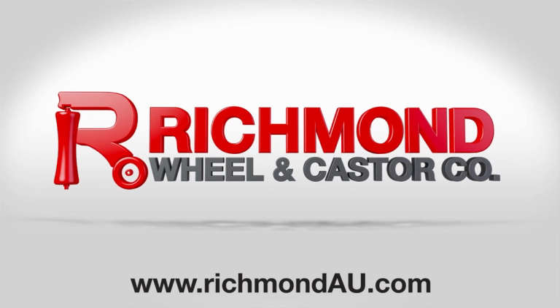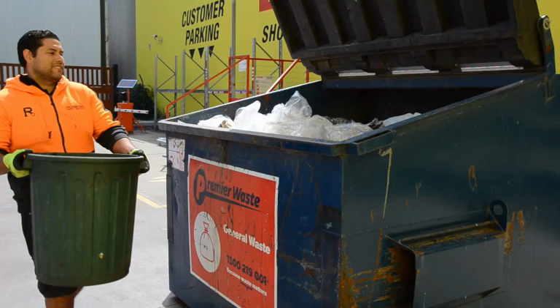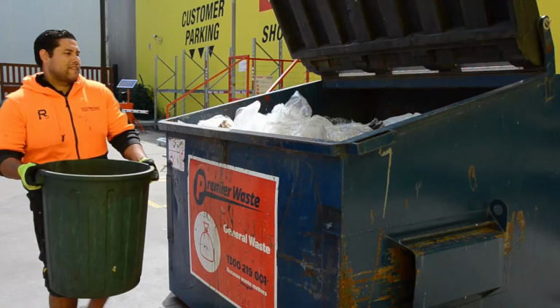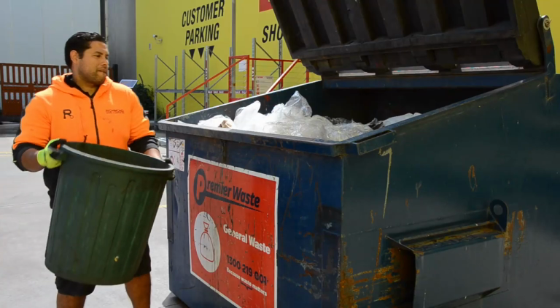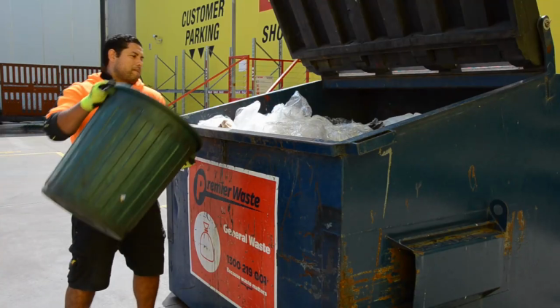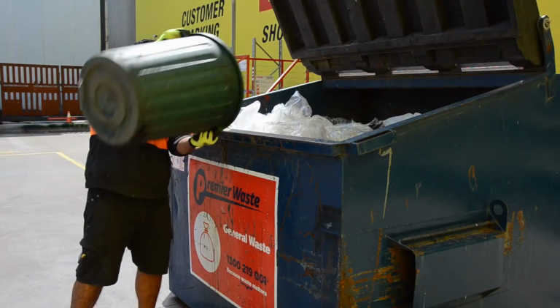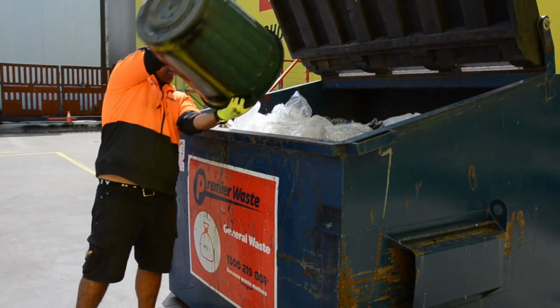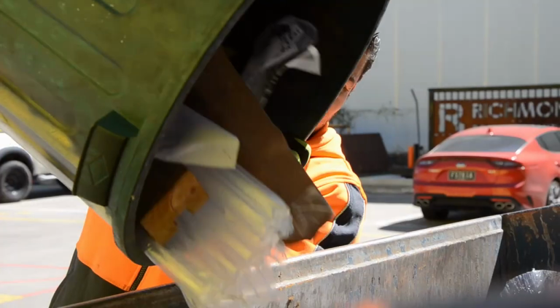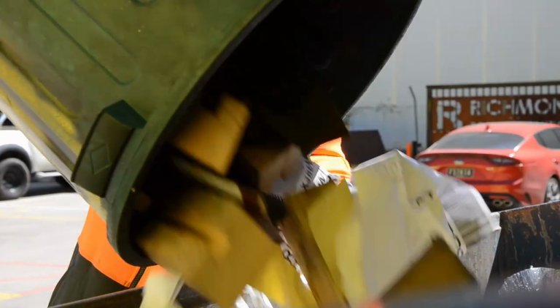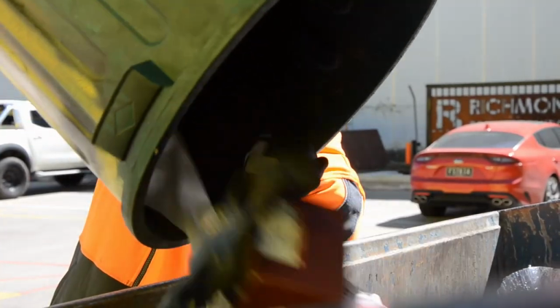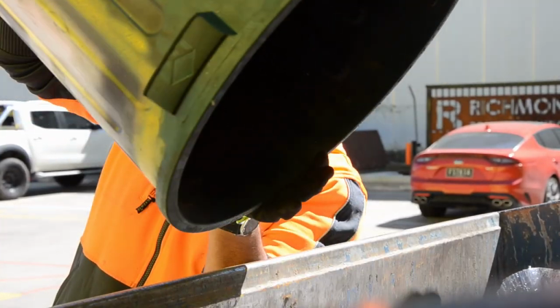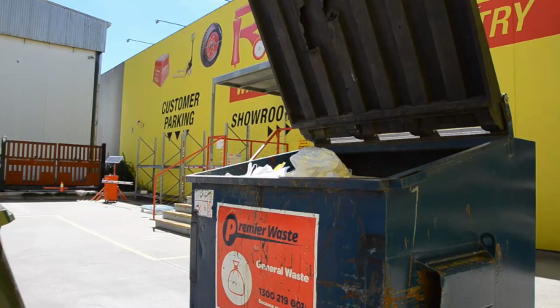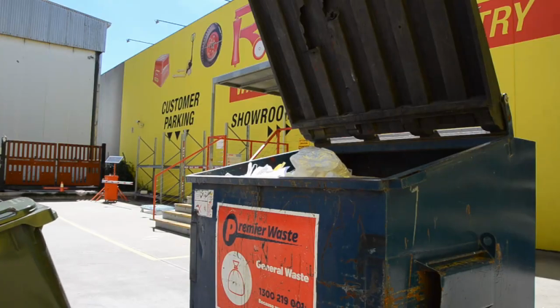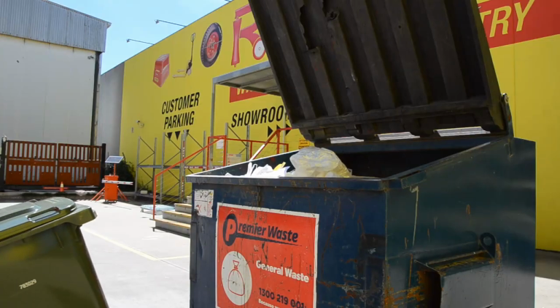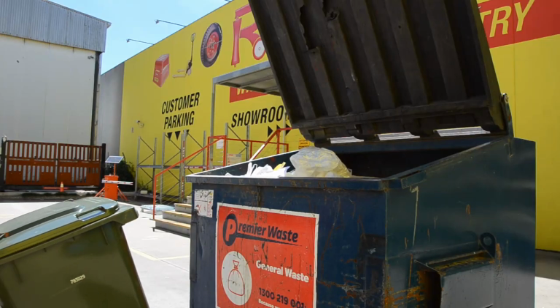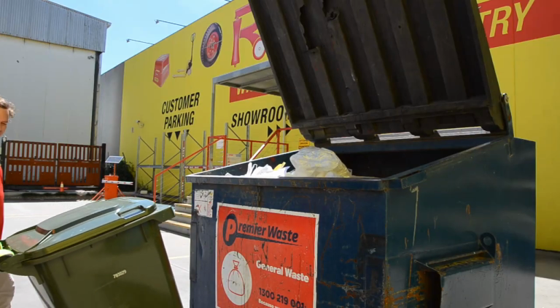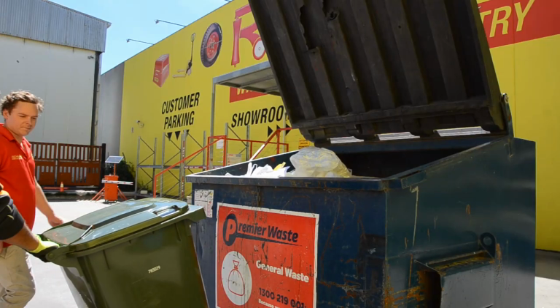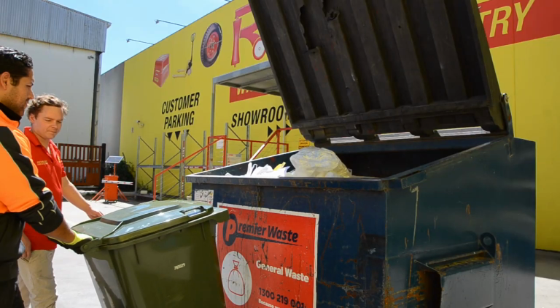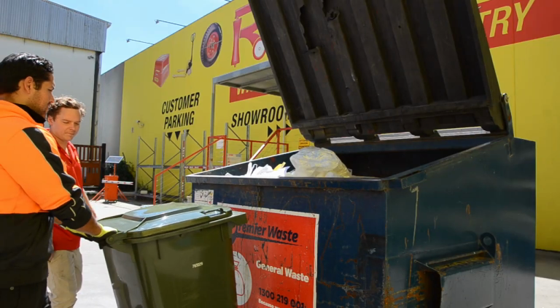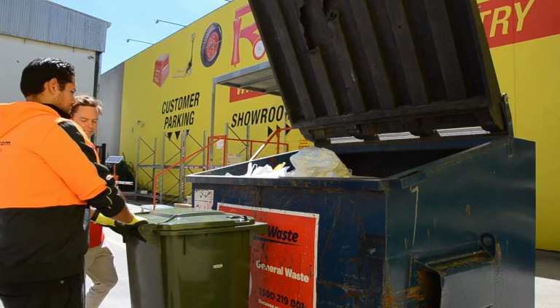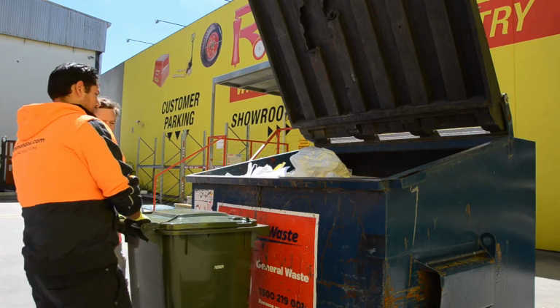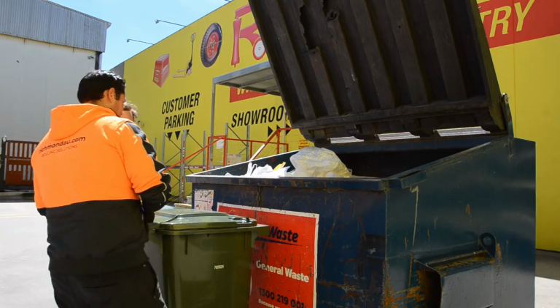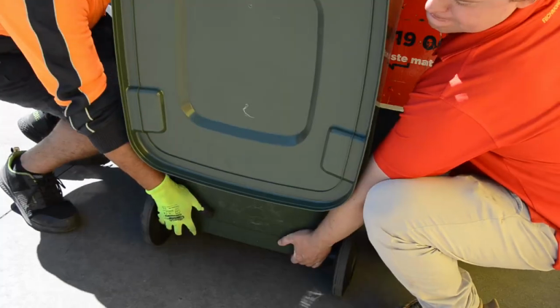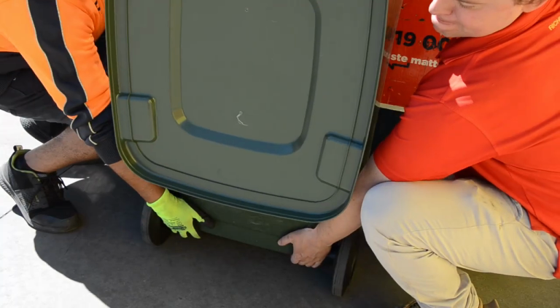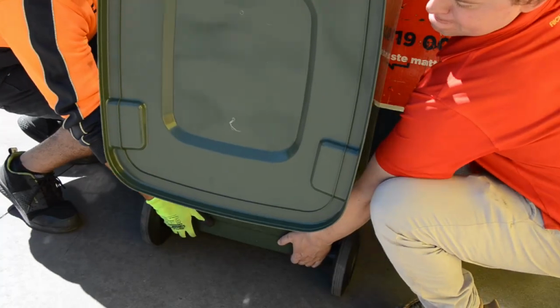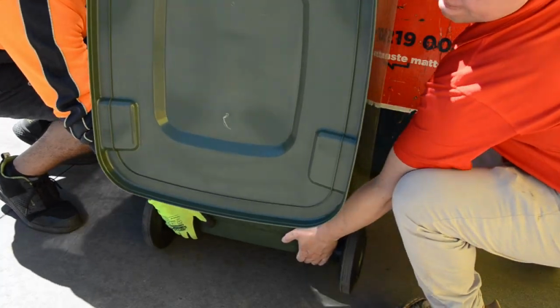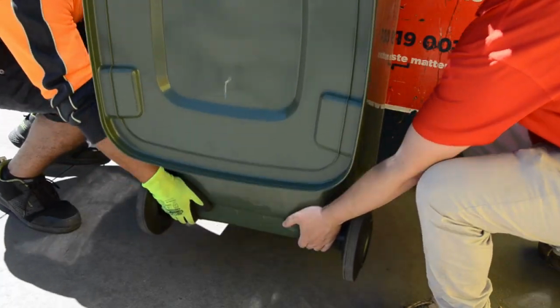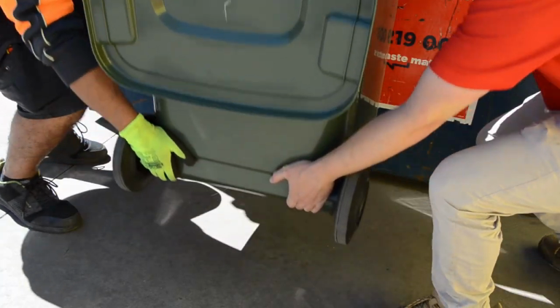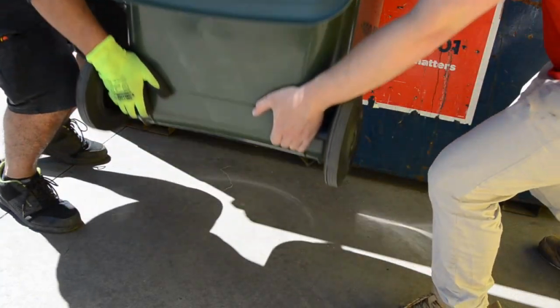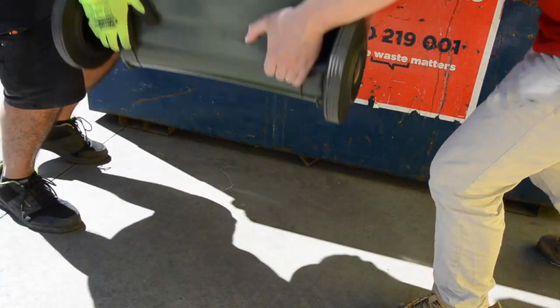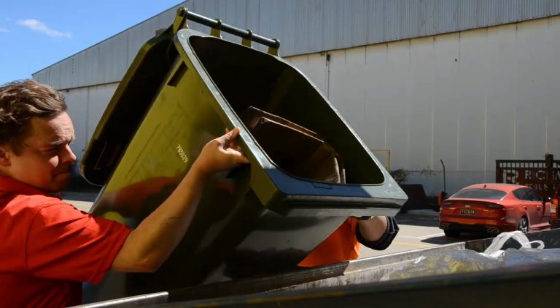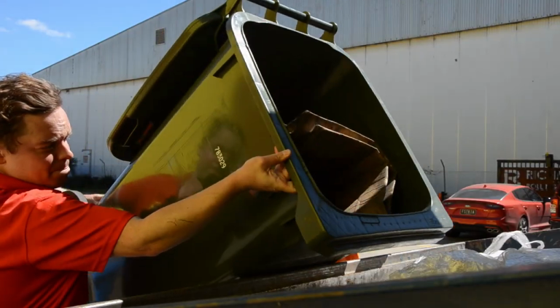Are you still emptying your bins like this? Manually lifting heavy and dangerous wheelie bins?